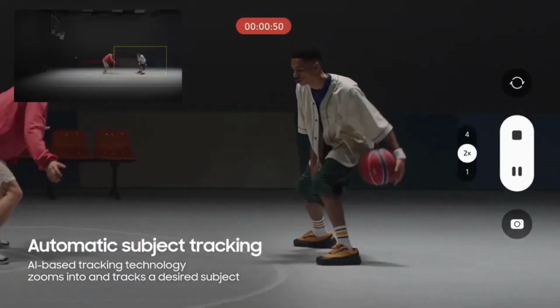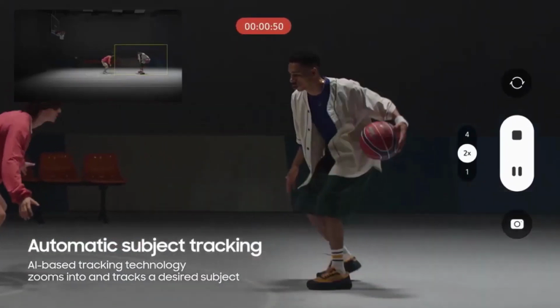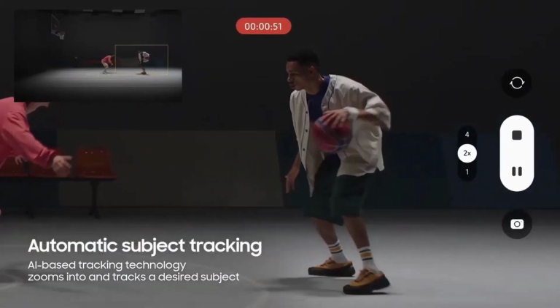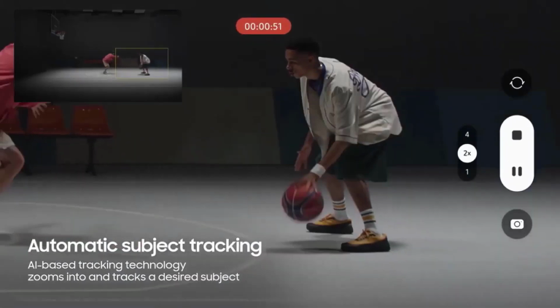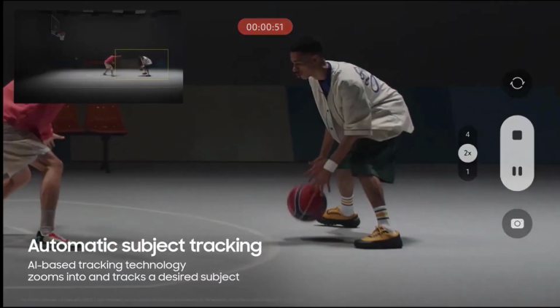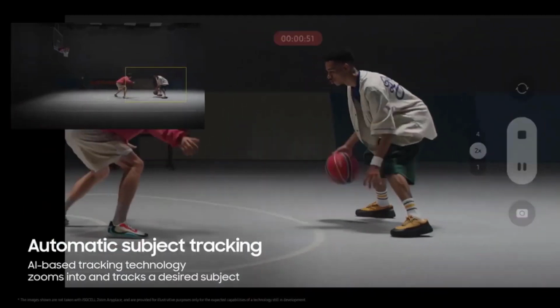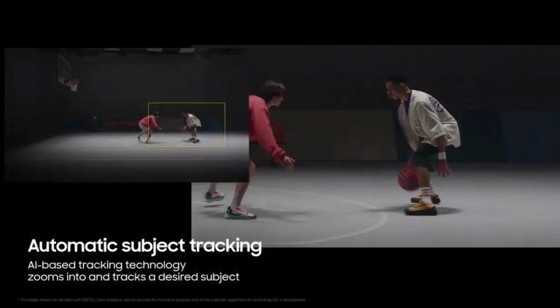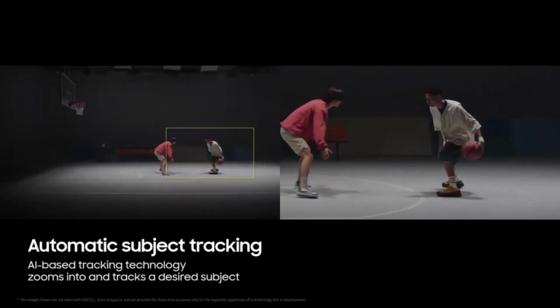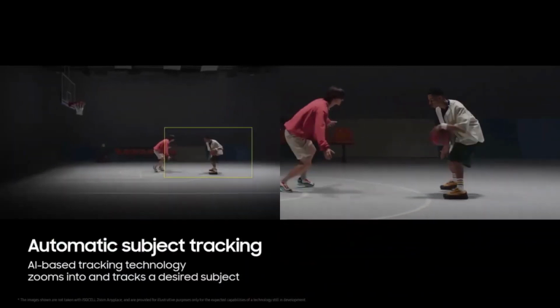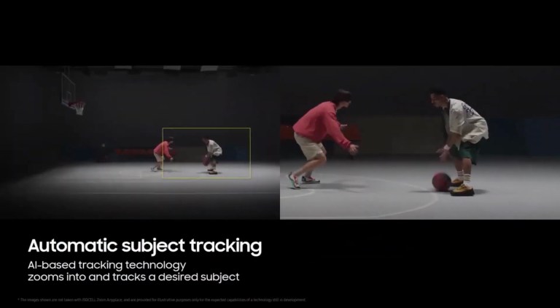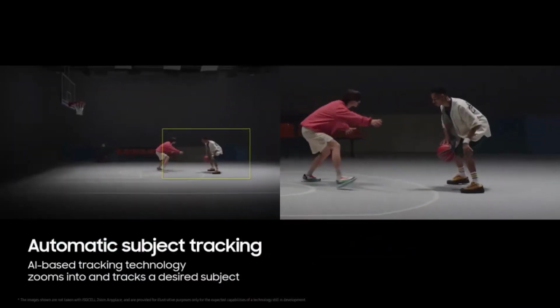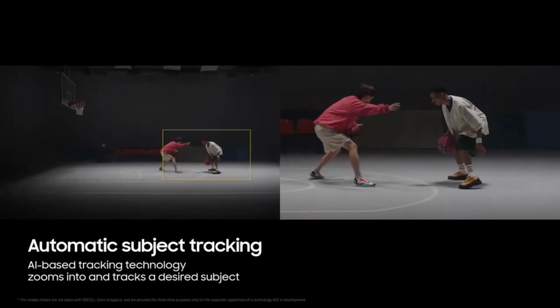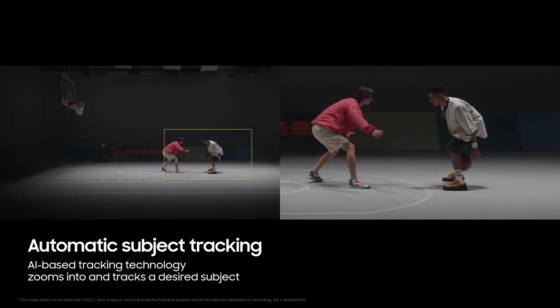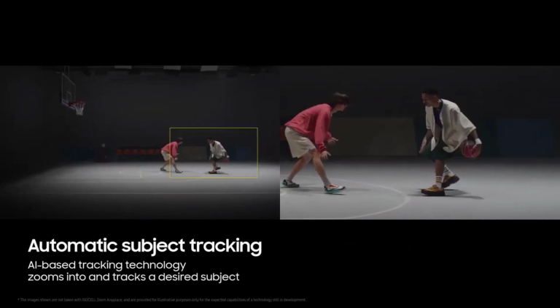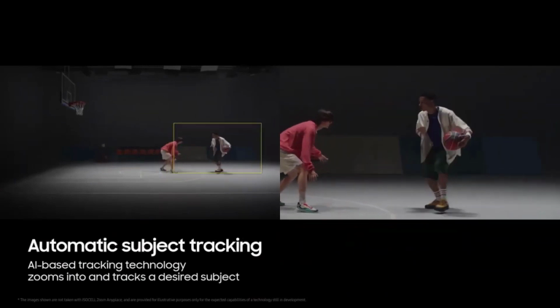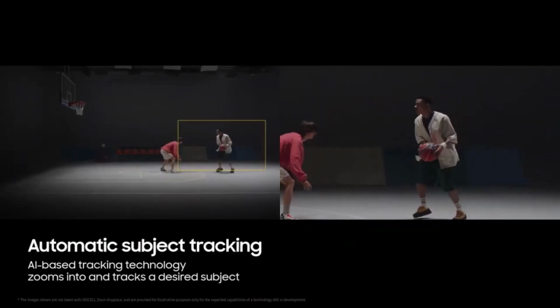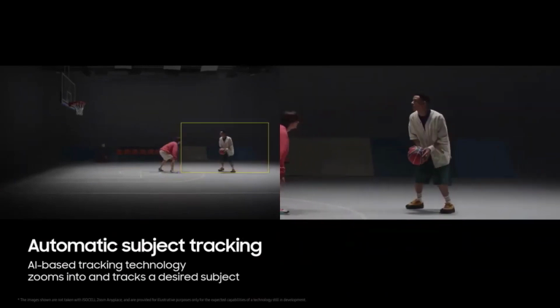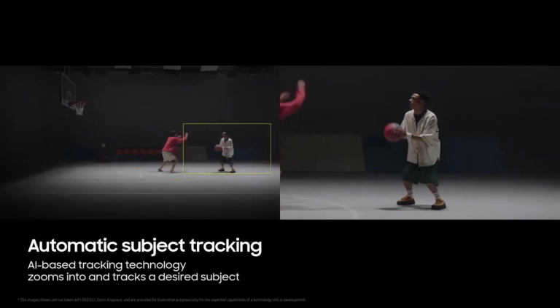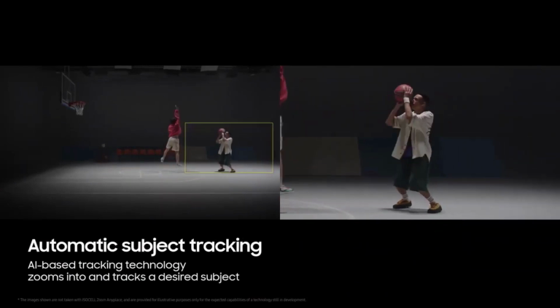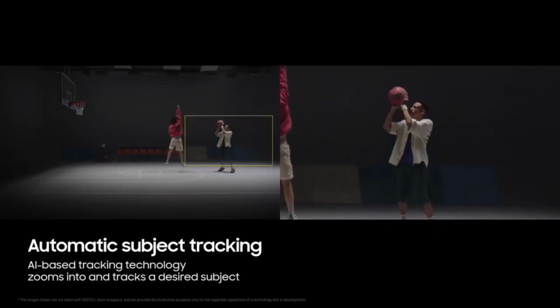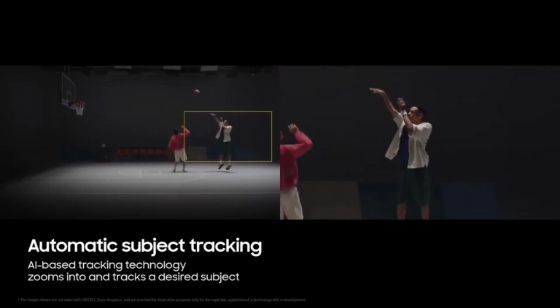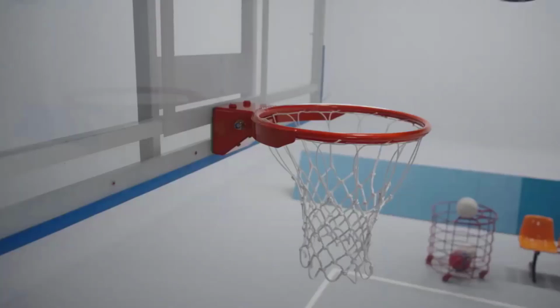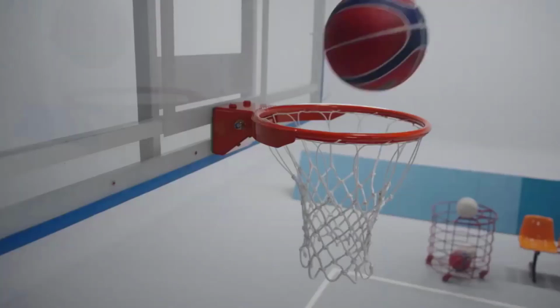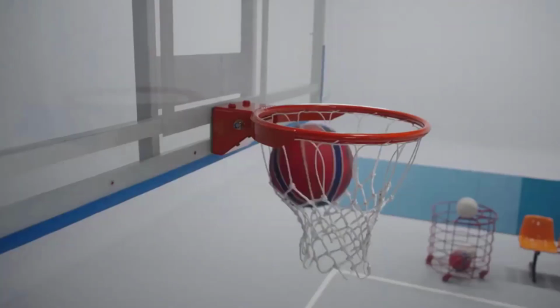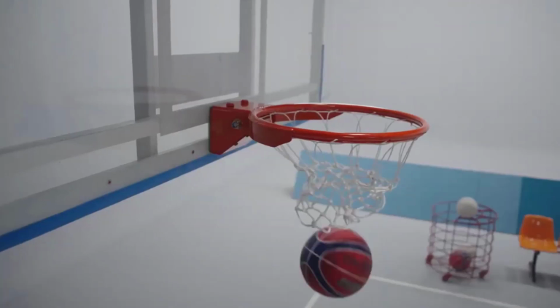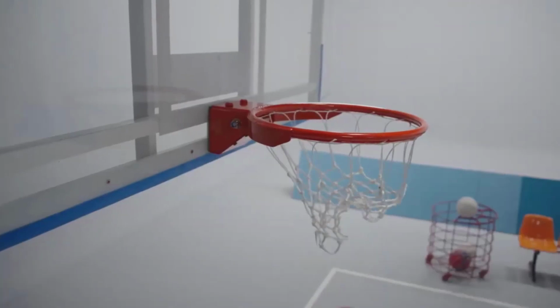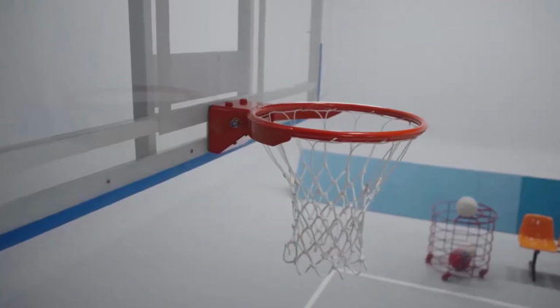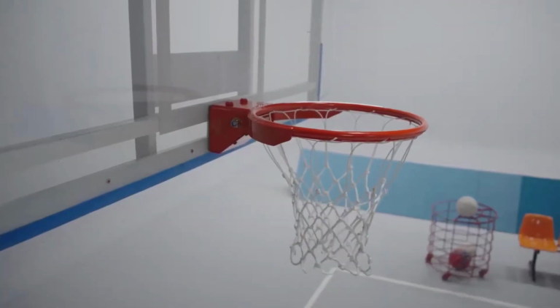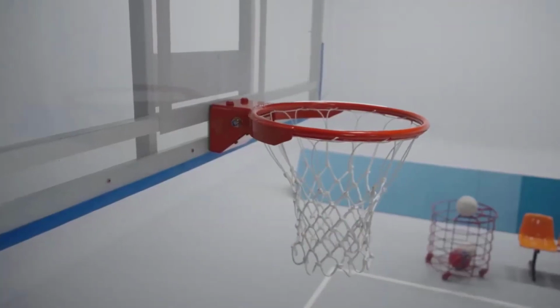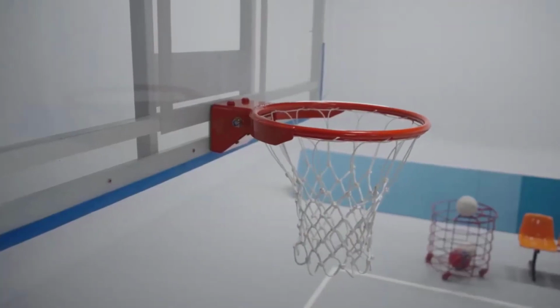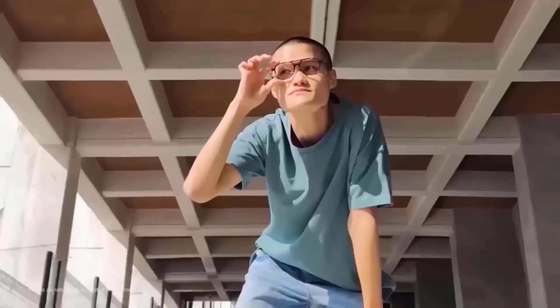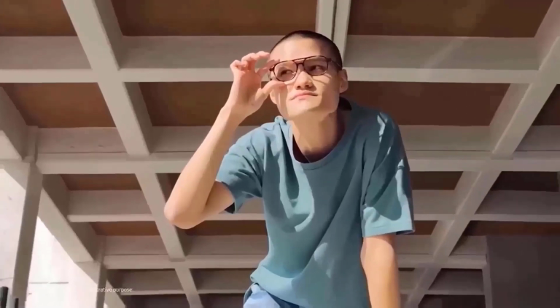For telephoto capabilities, you'll find four cameras on its back, one of which has periscope-style technology.